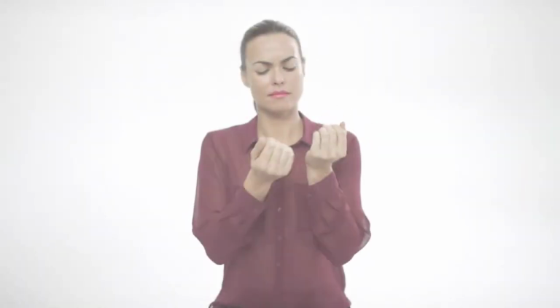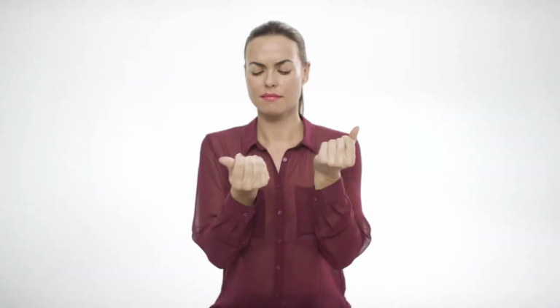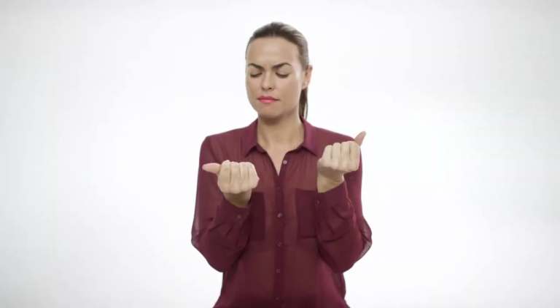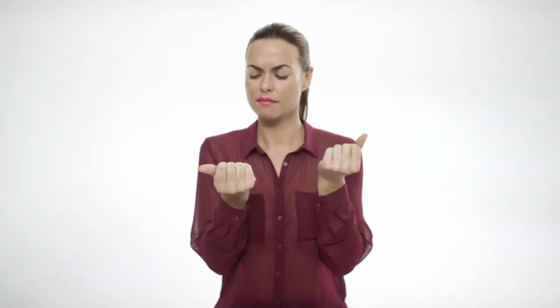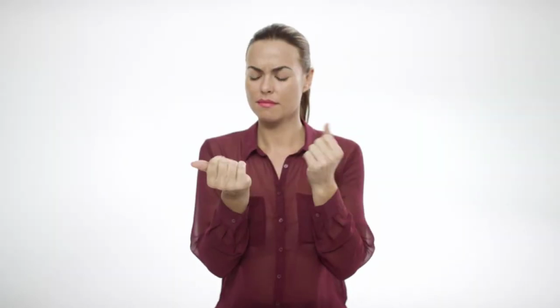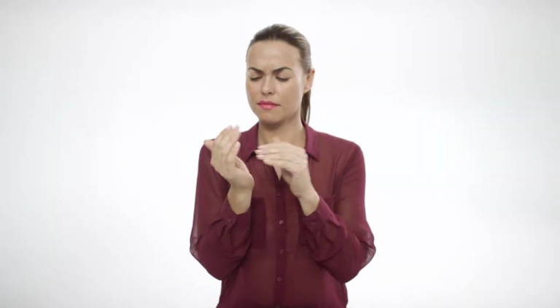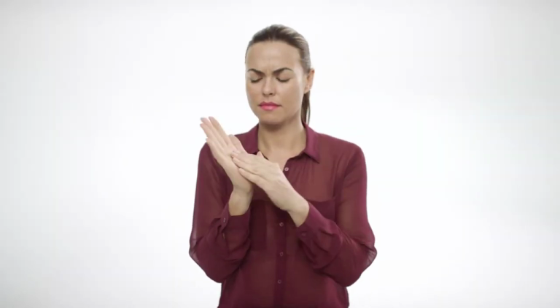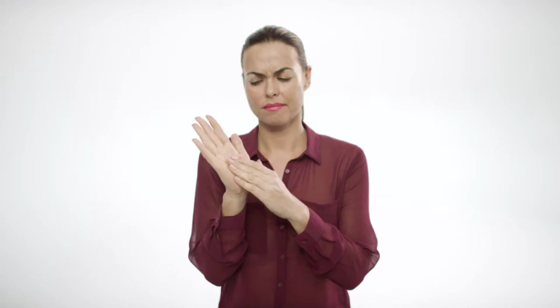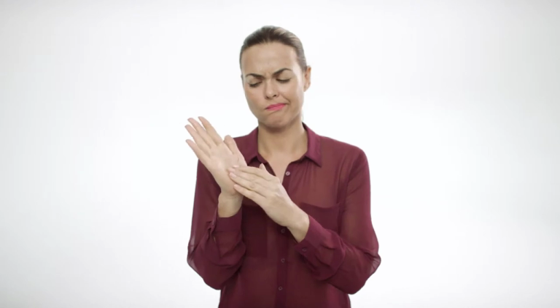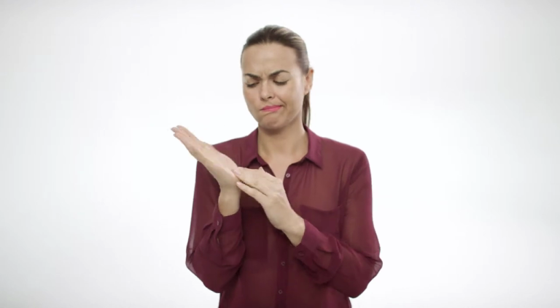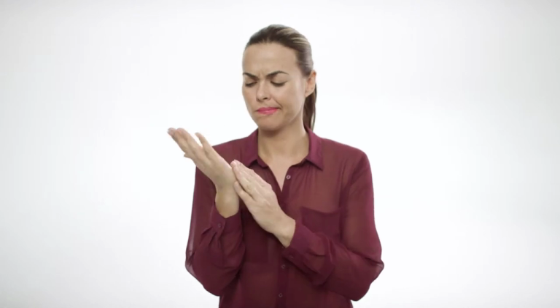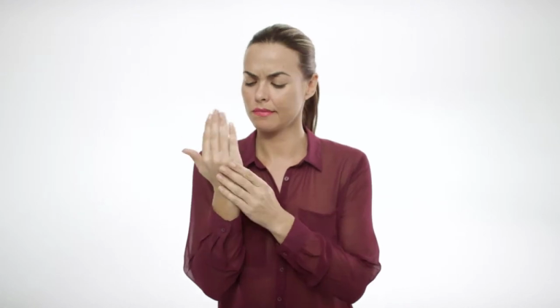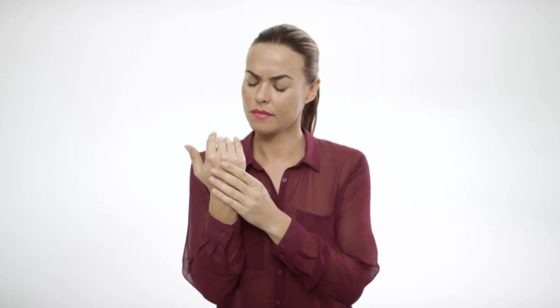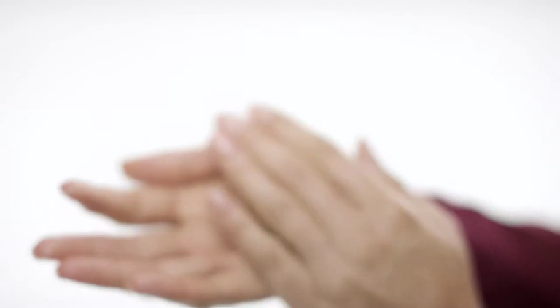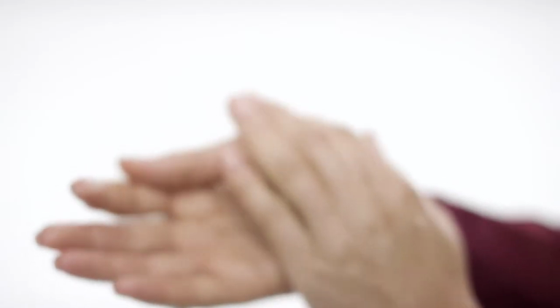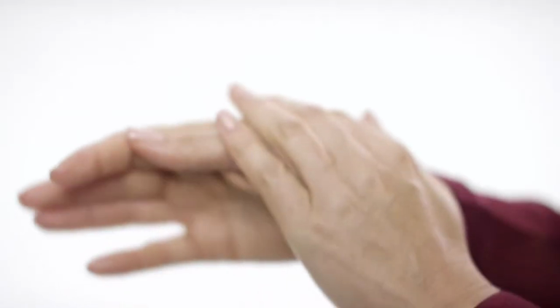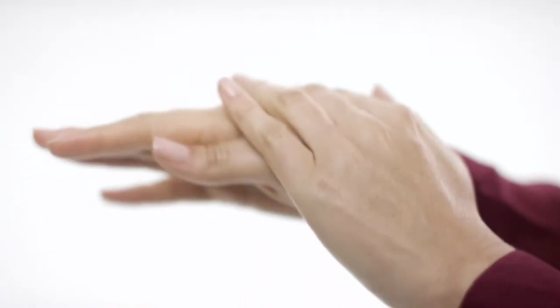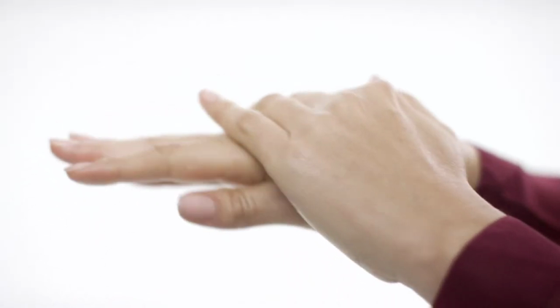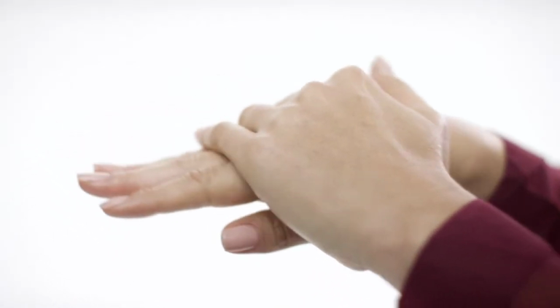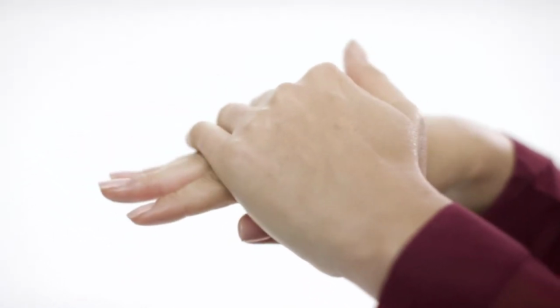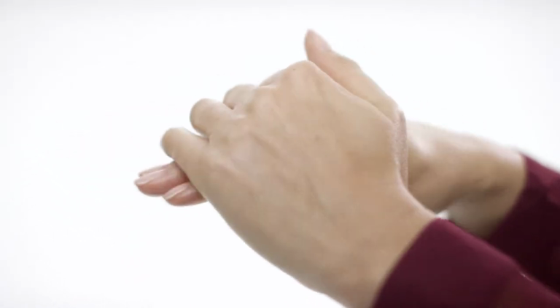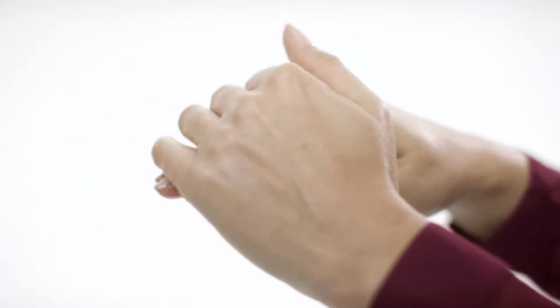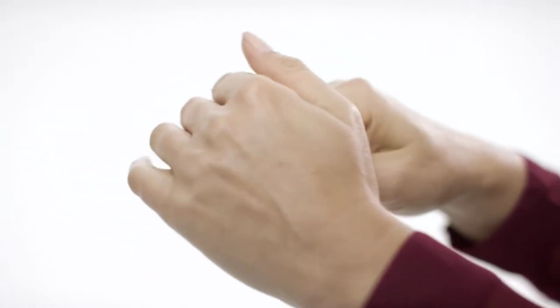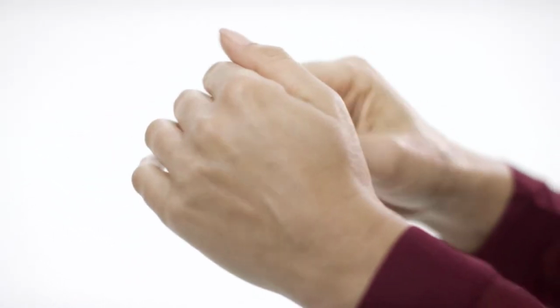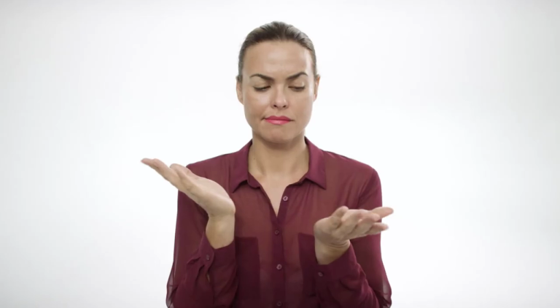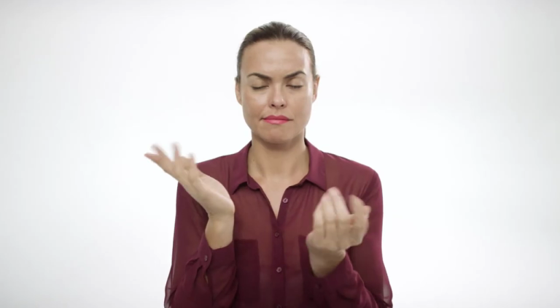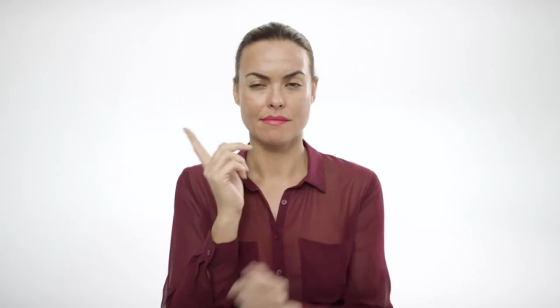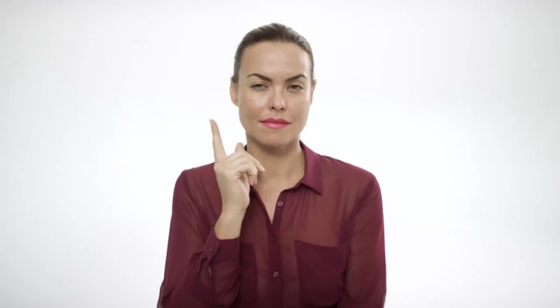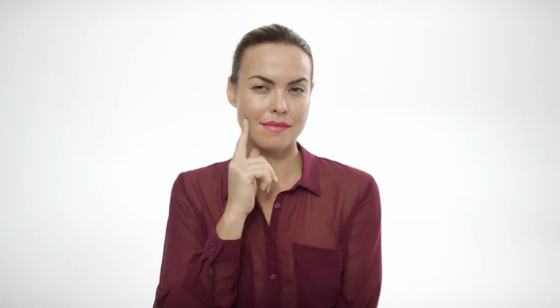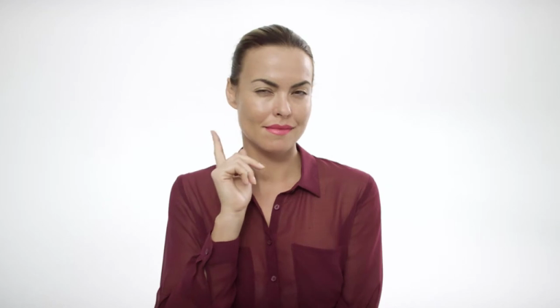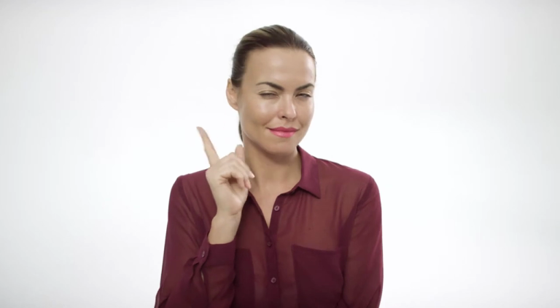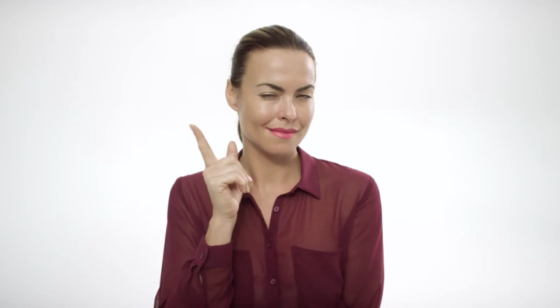Are your hands giving away your age? Reduce the look of dark spots and rejuvenate your hands with LifeCell's overnight hand treatment.